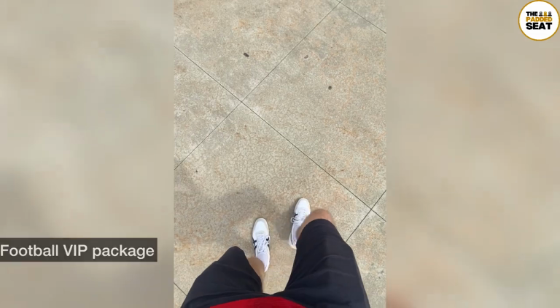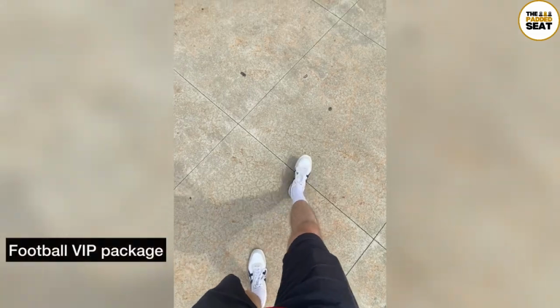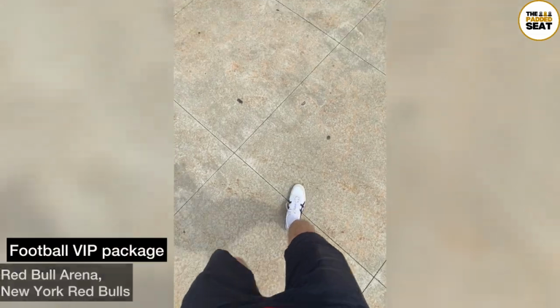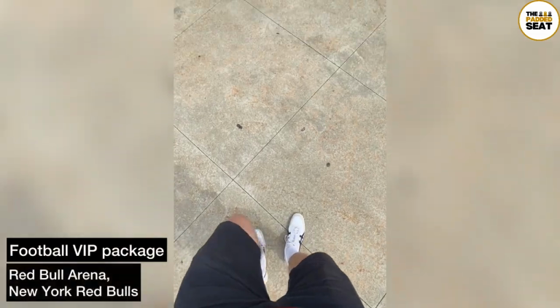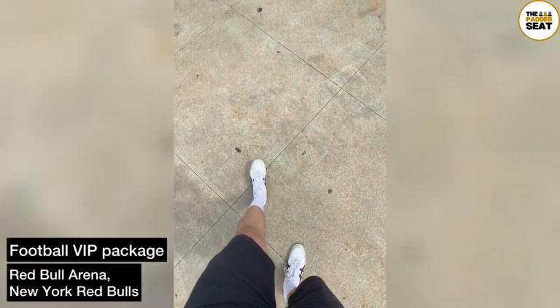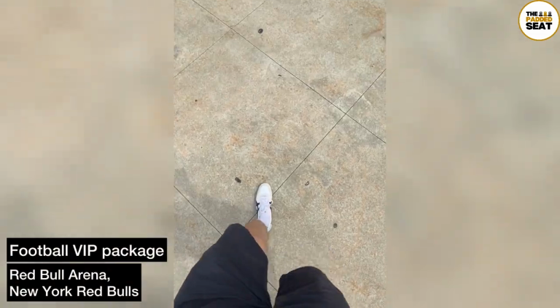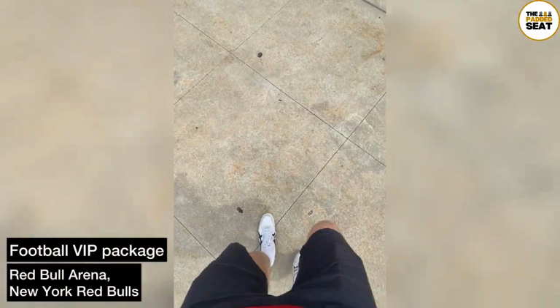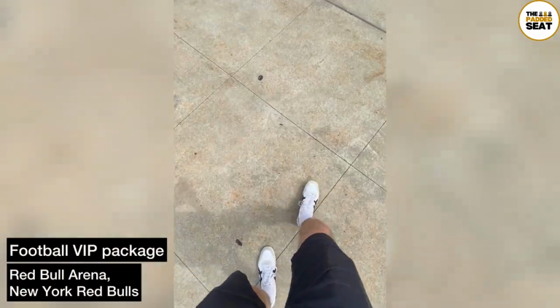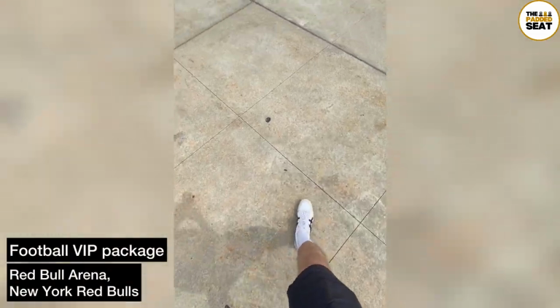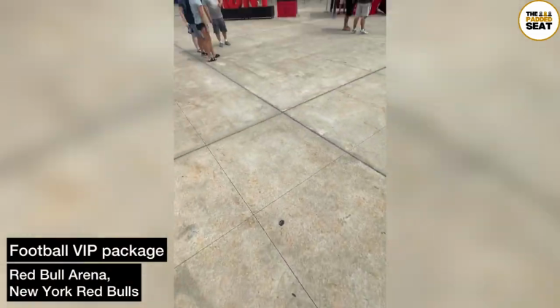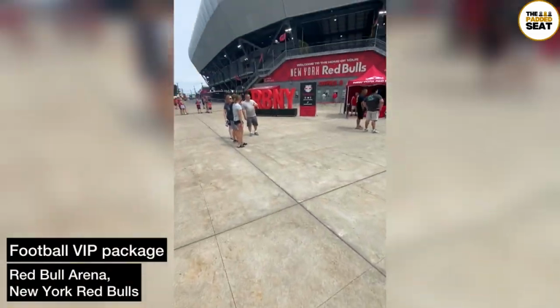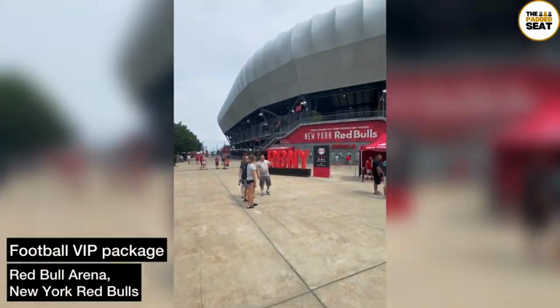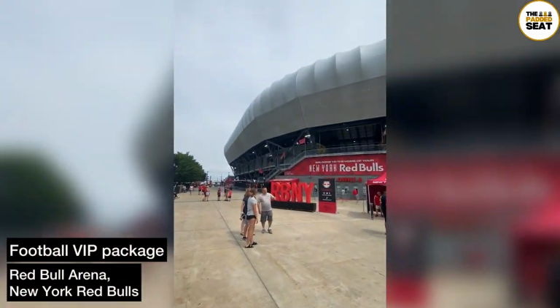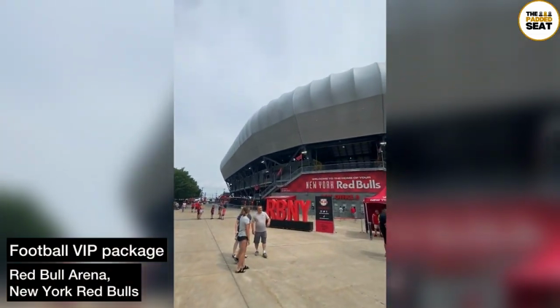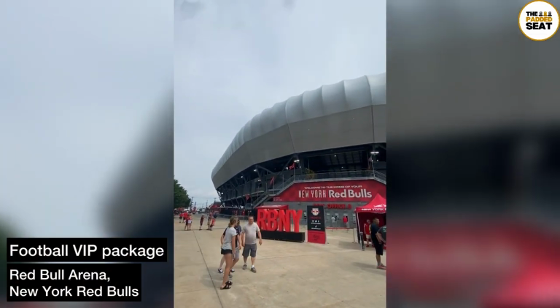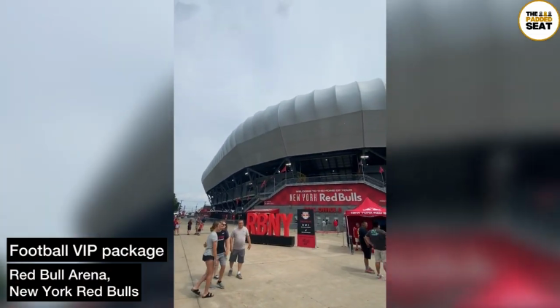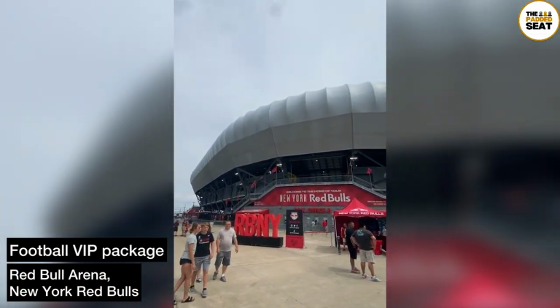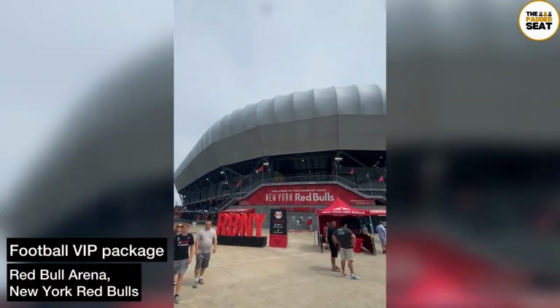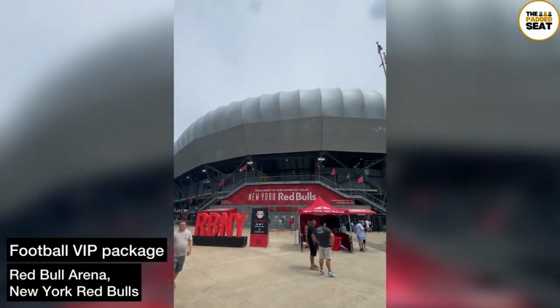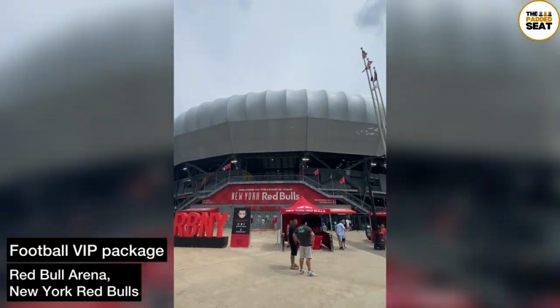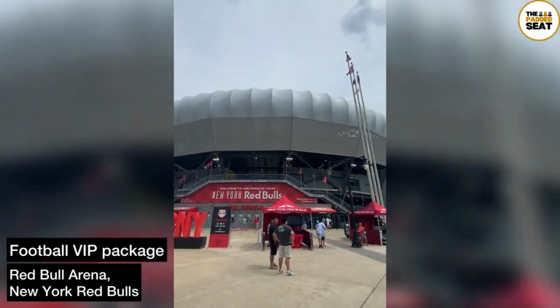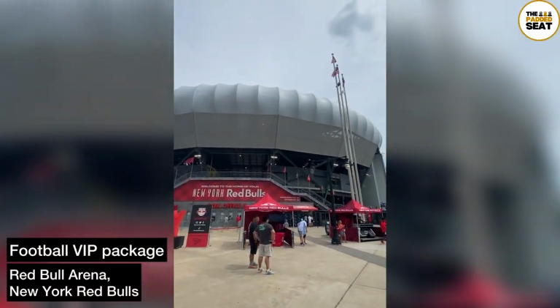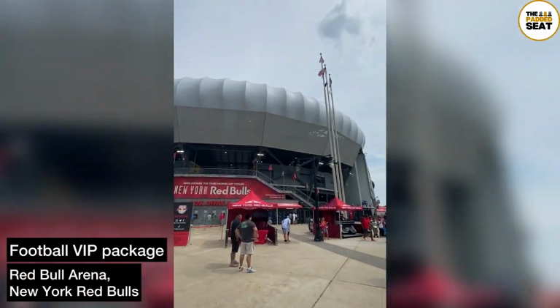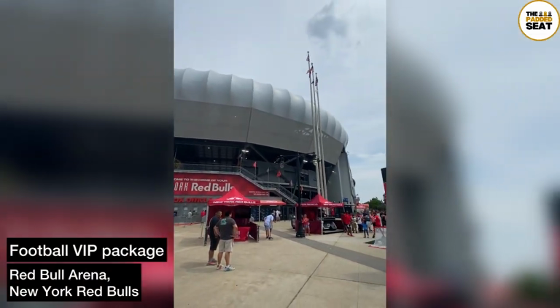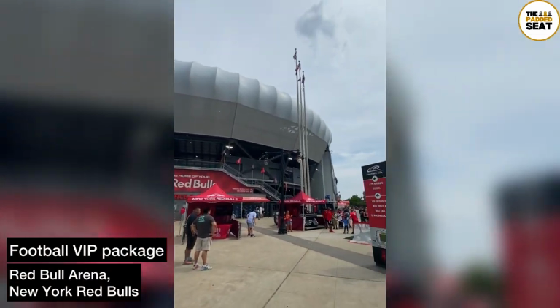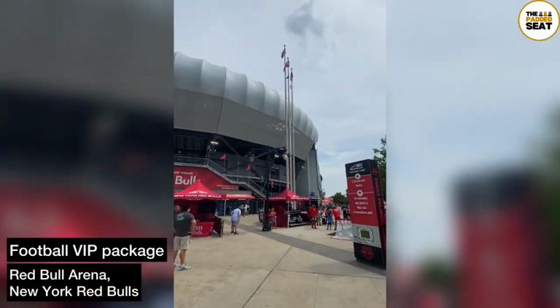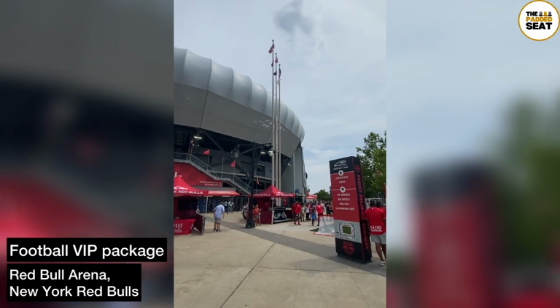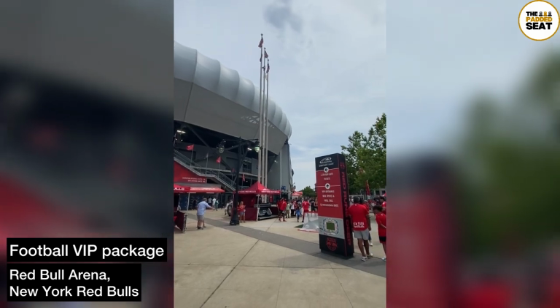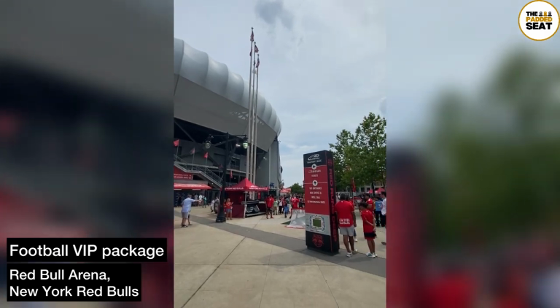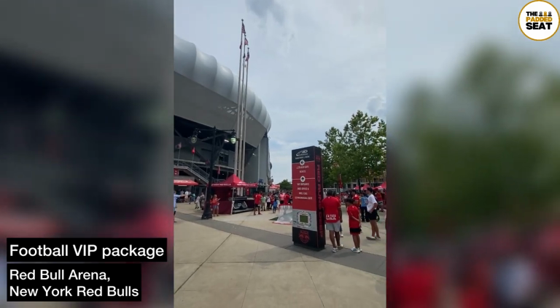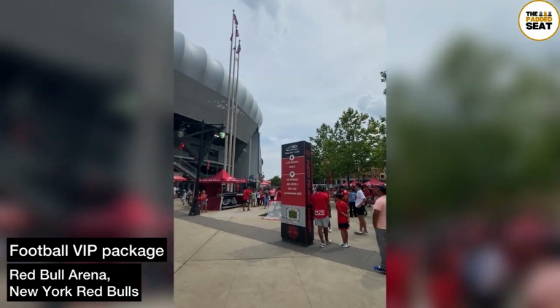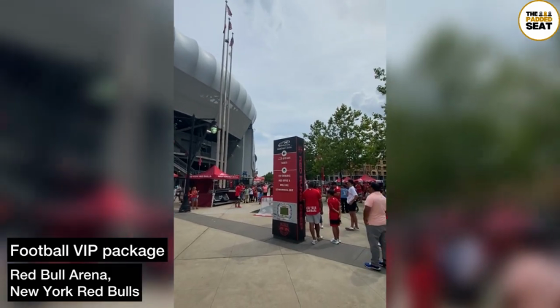We tried out a VIP package at the Red Bull Arena, home of the New York Red Bulls, and here's how we got on.